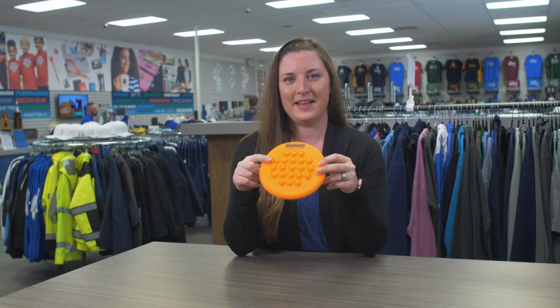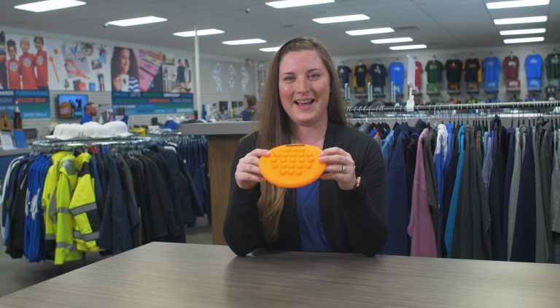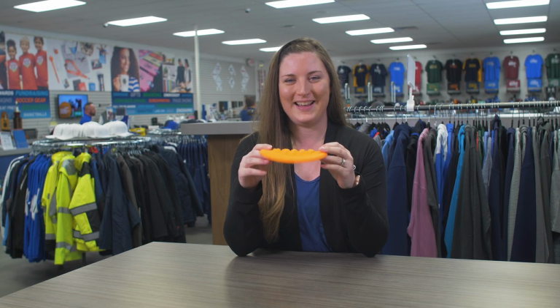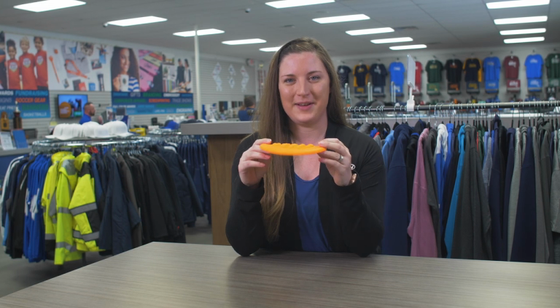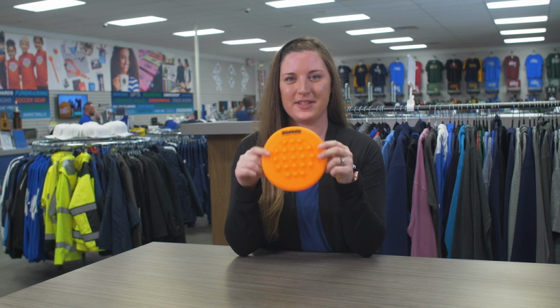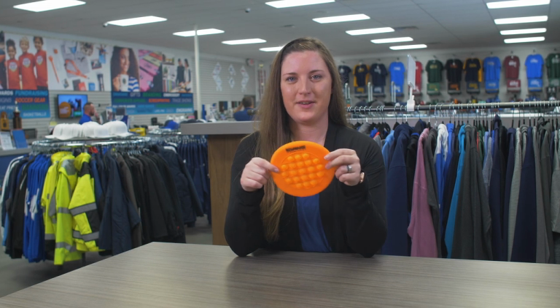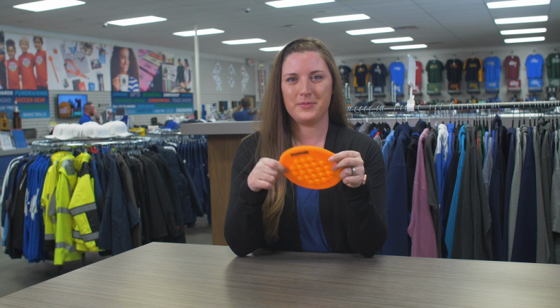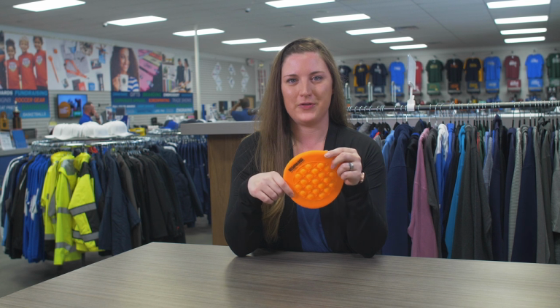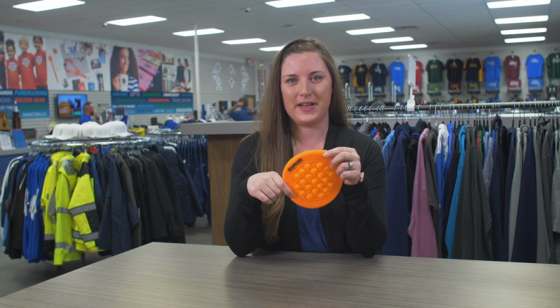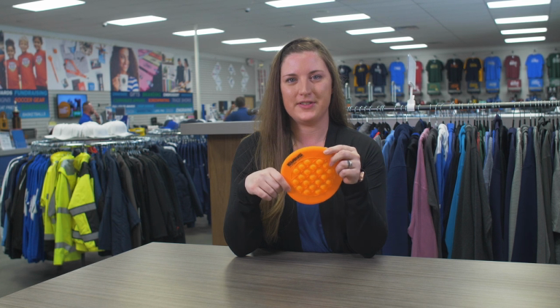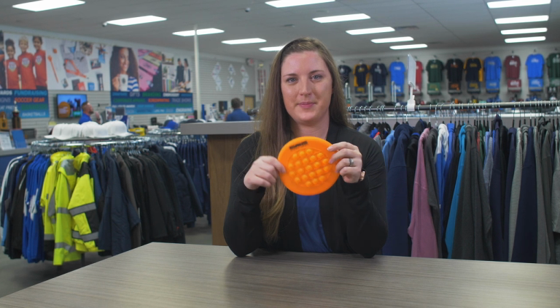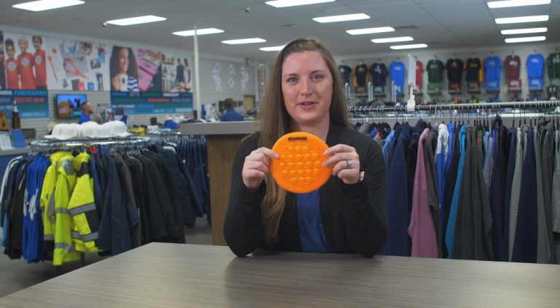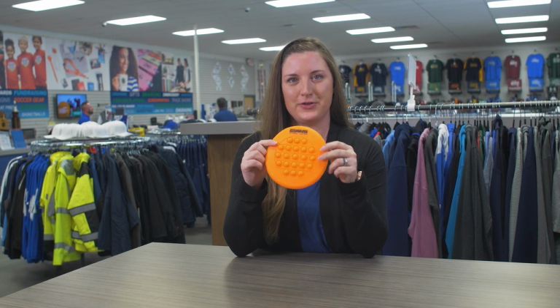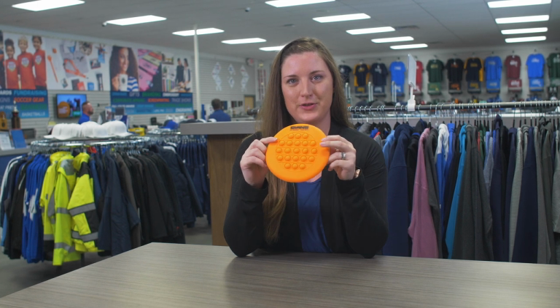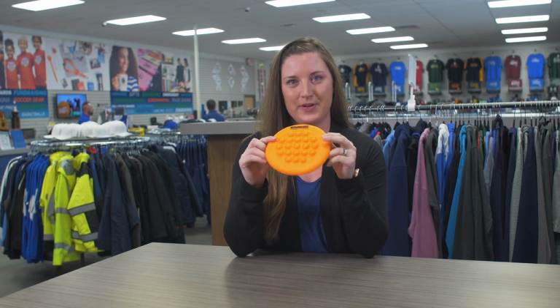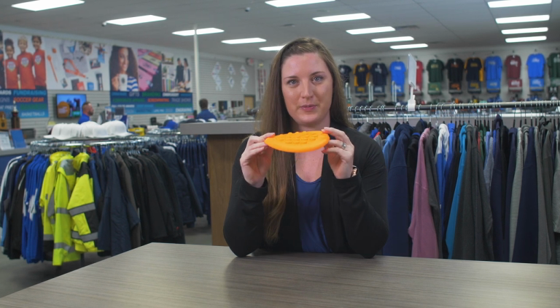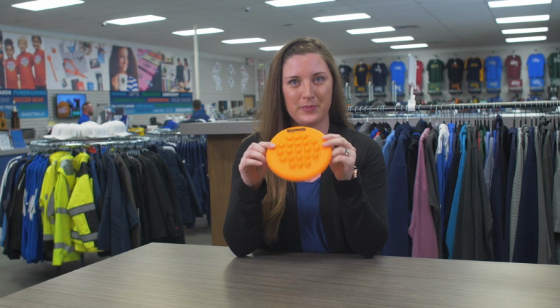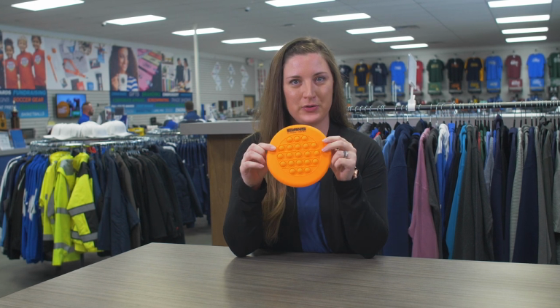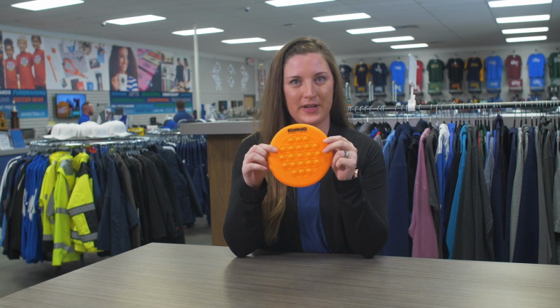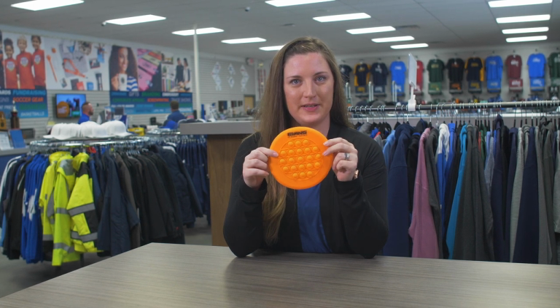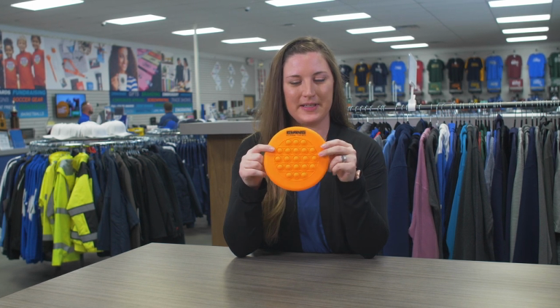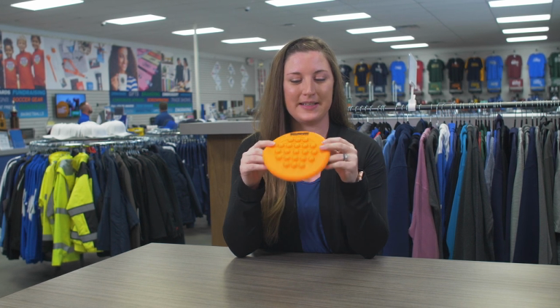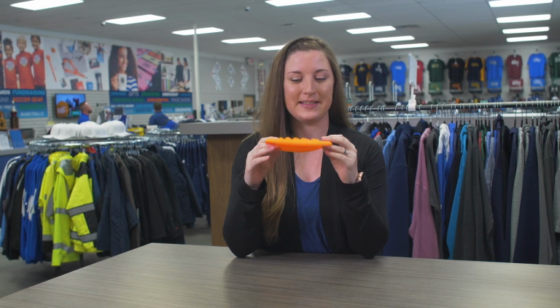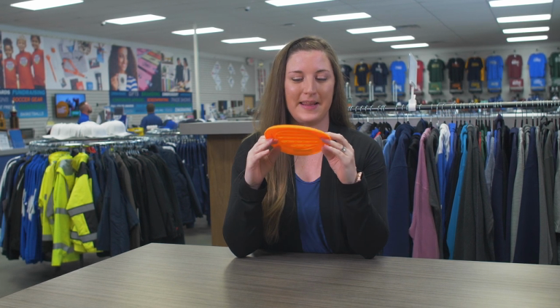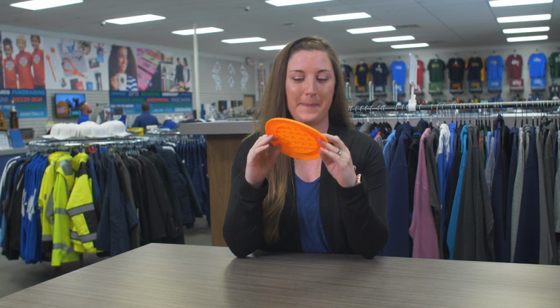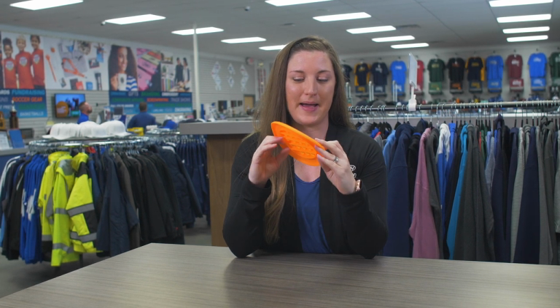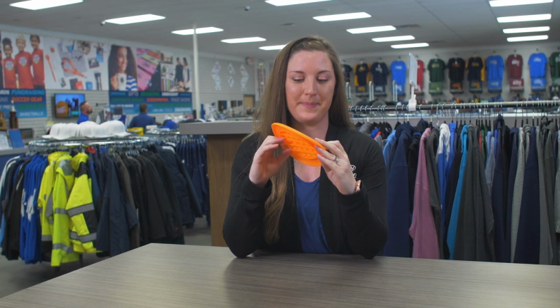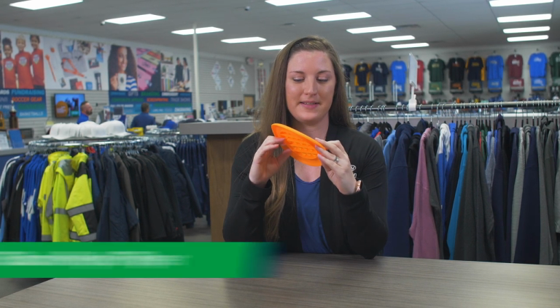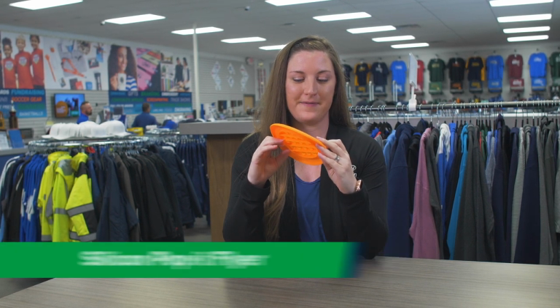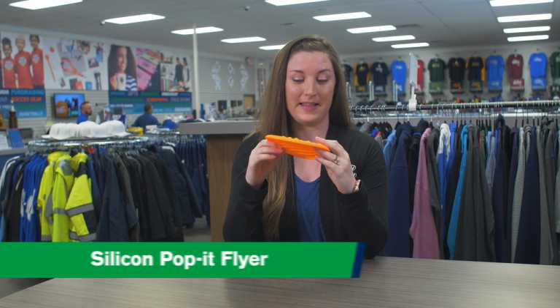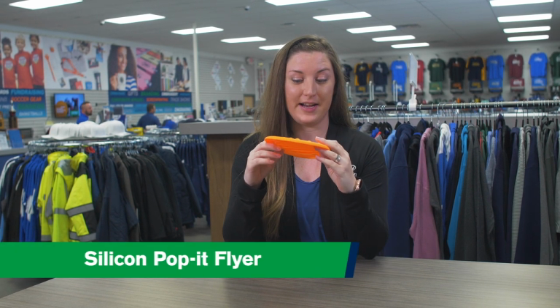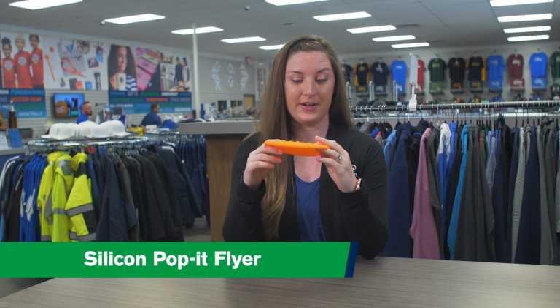Hi, I'm Jessica from Trophy House. I'm here to show you one of our promotional items. It is the Pop-It Flyer.